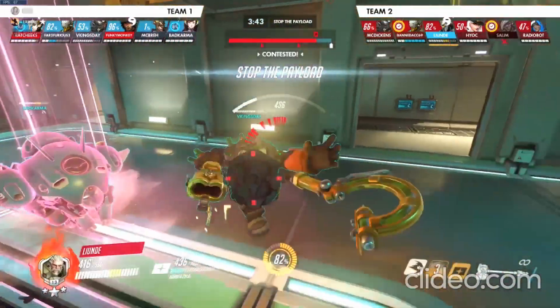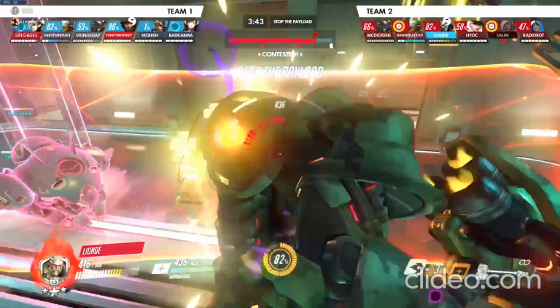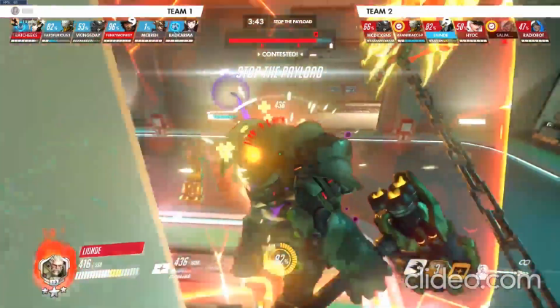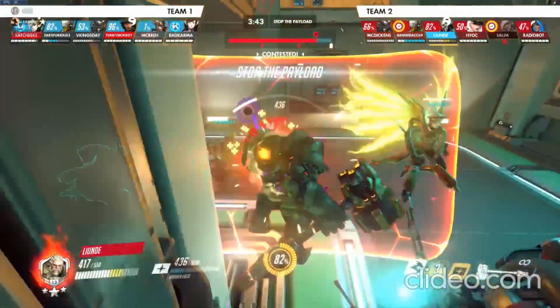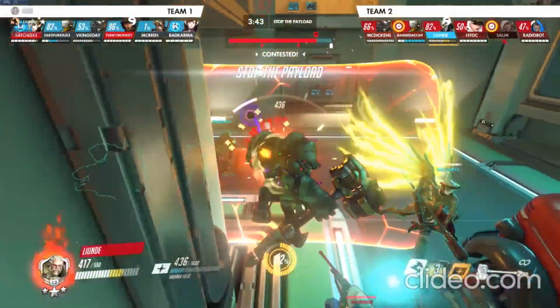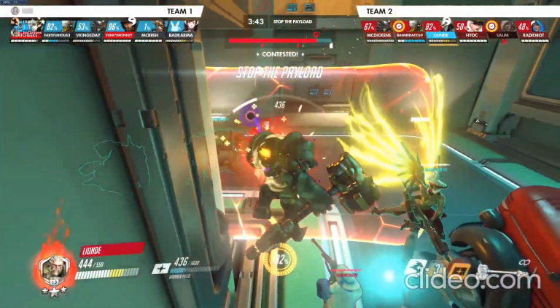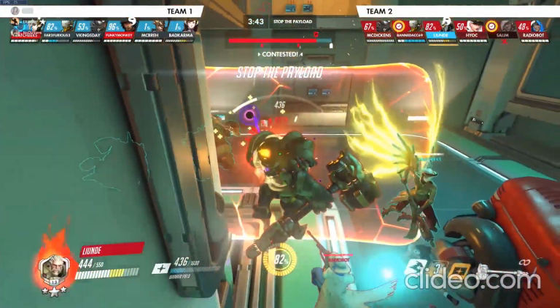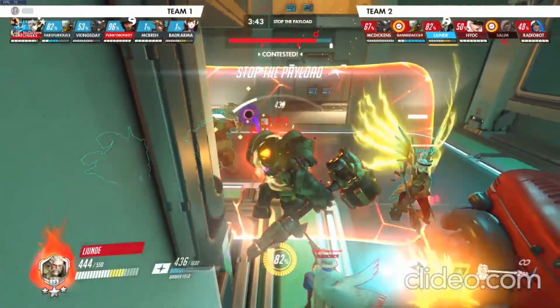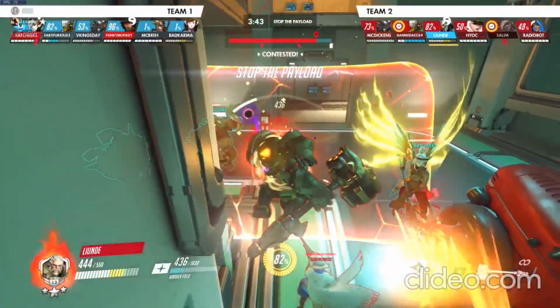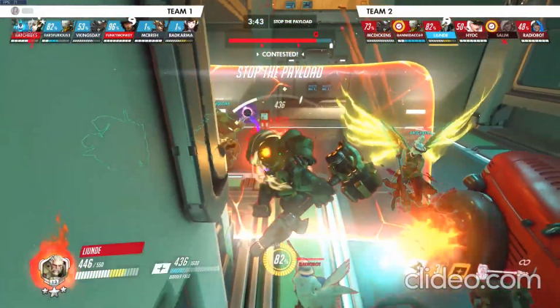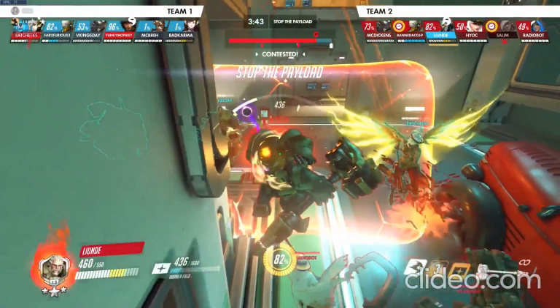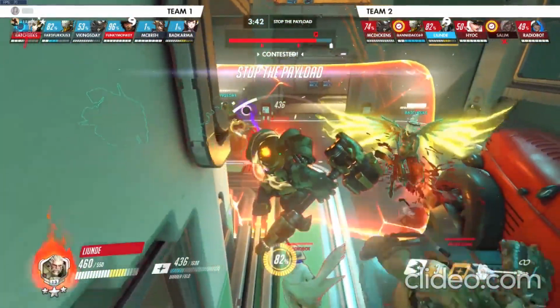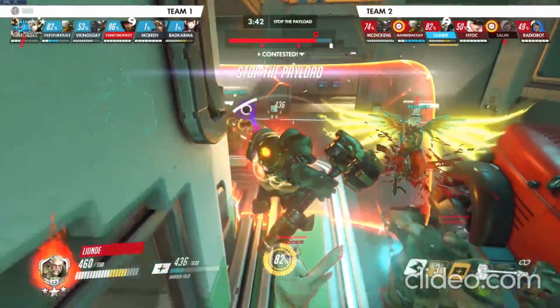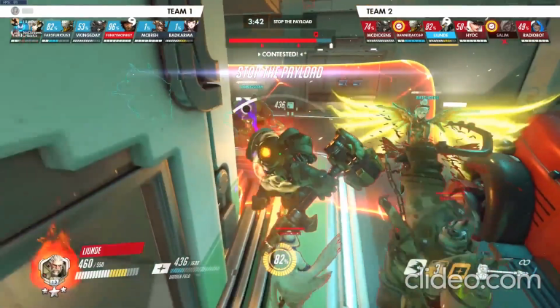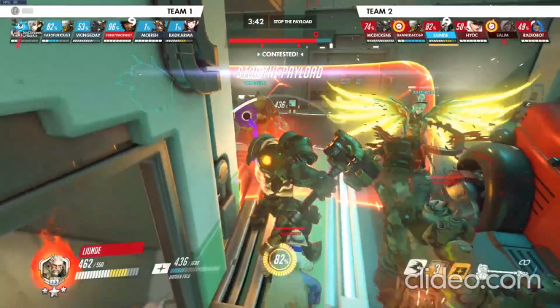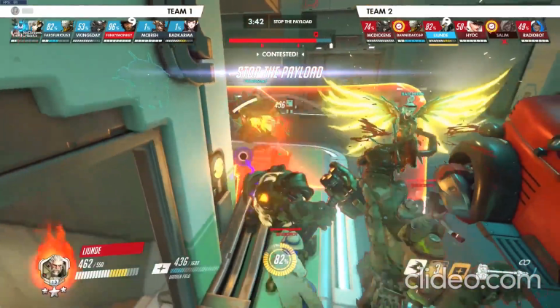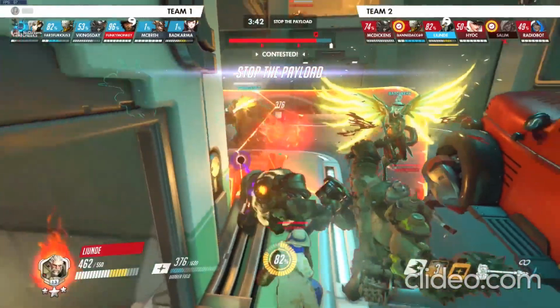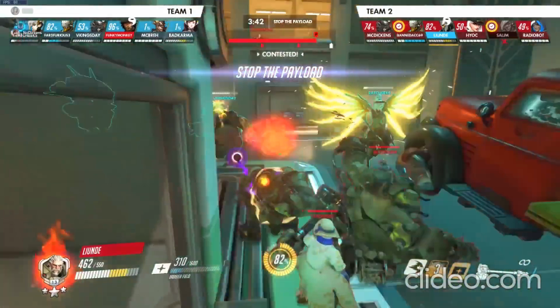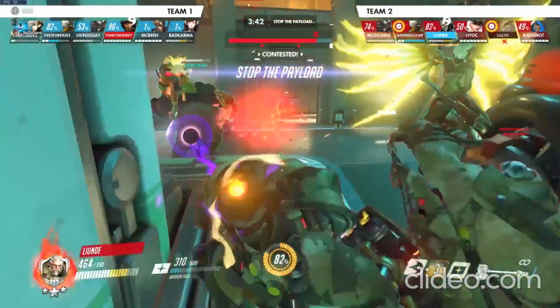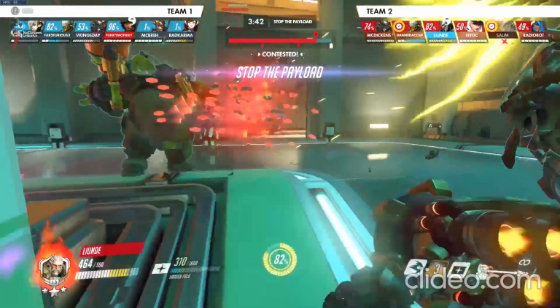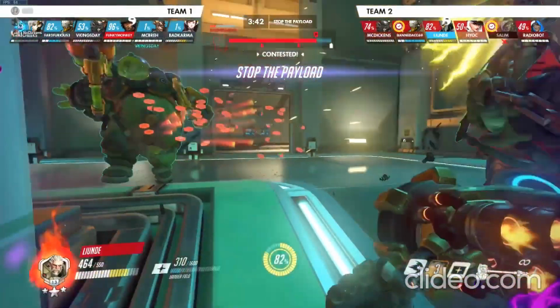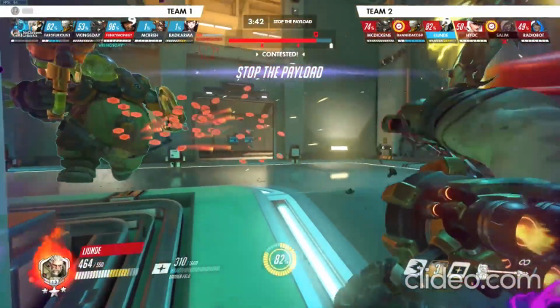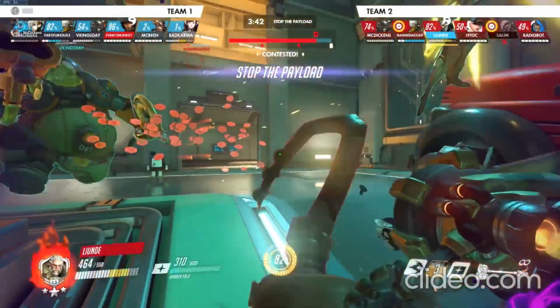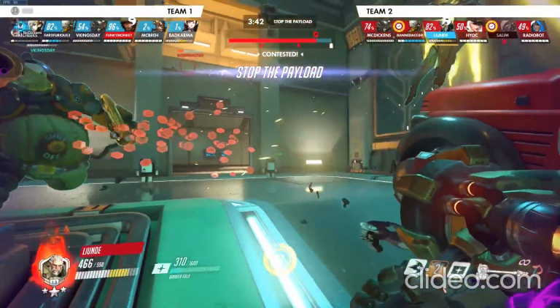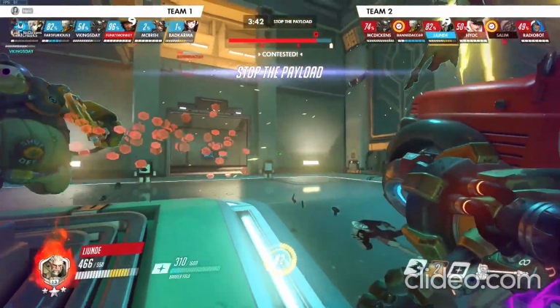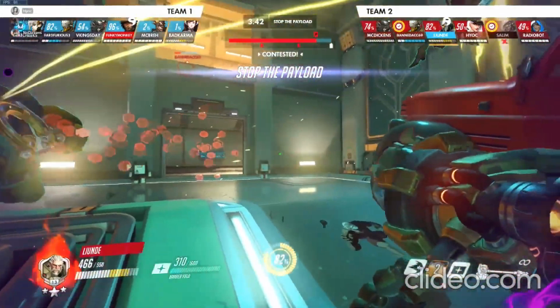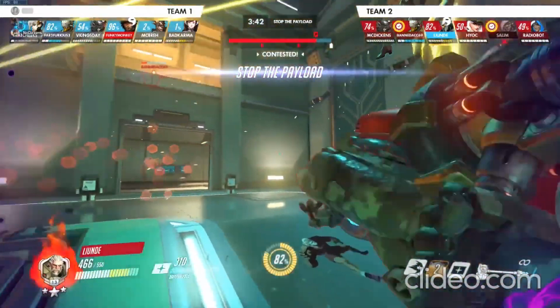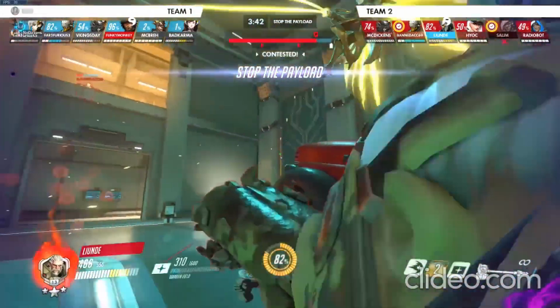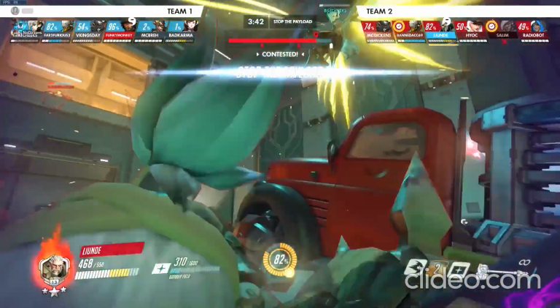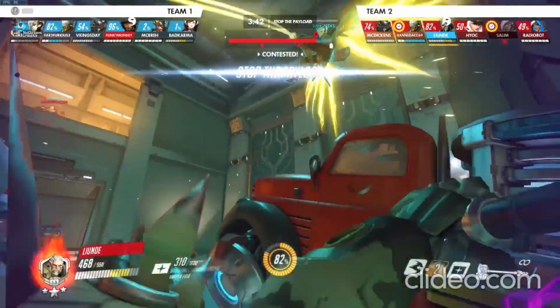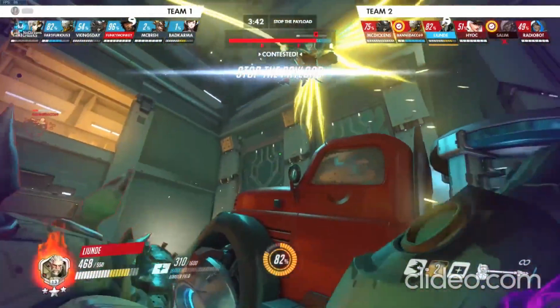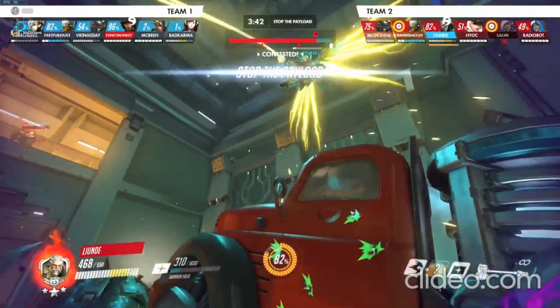In this clip, I used the very end of my swing animation to reach a target that would have been able to escape otherwise.